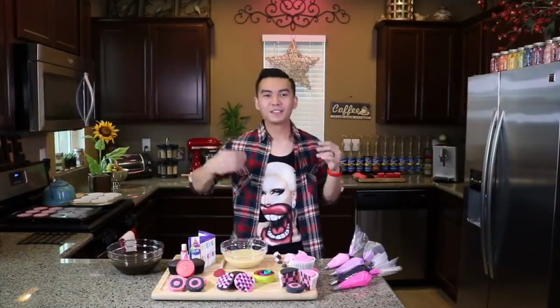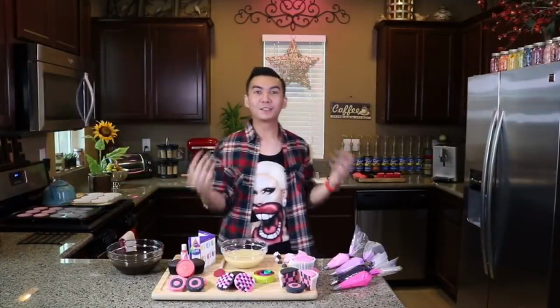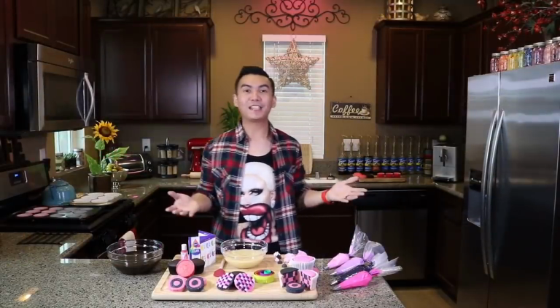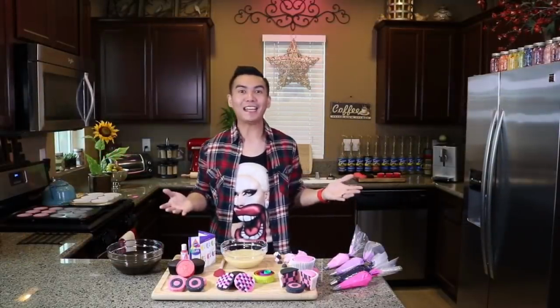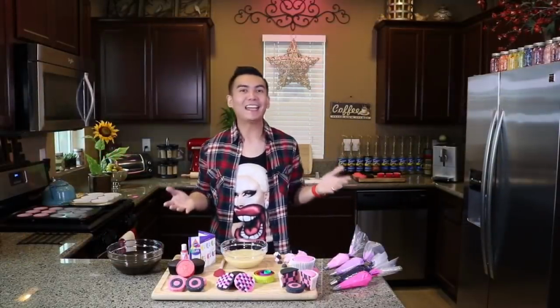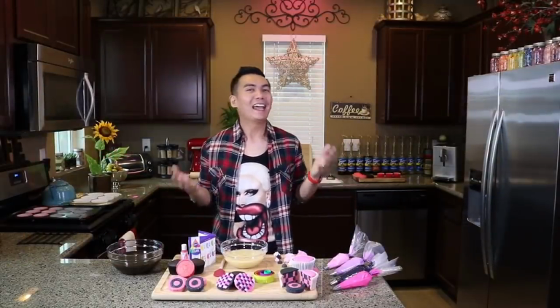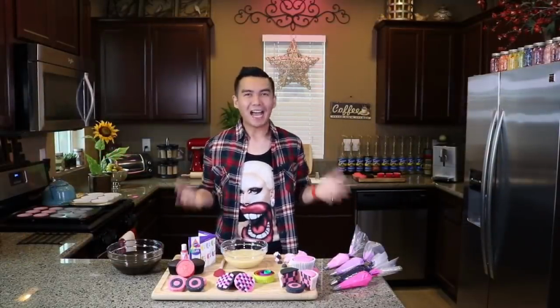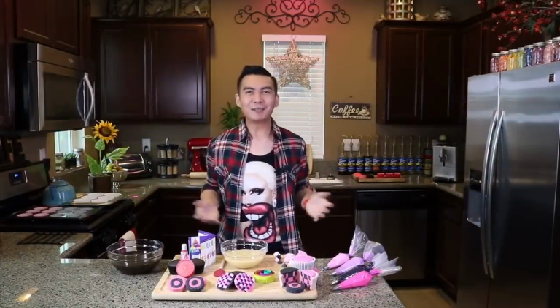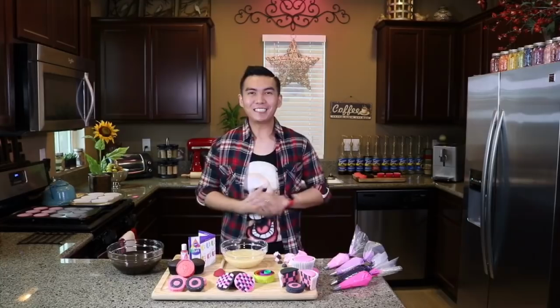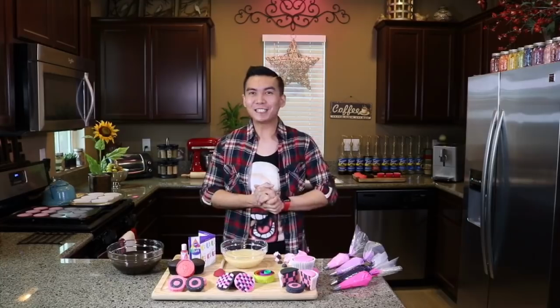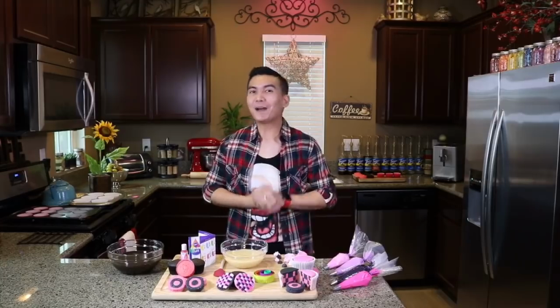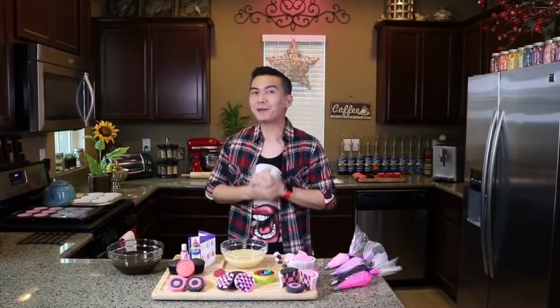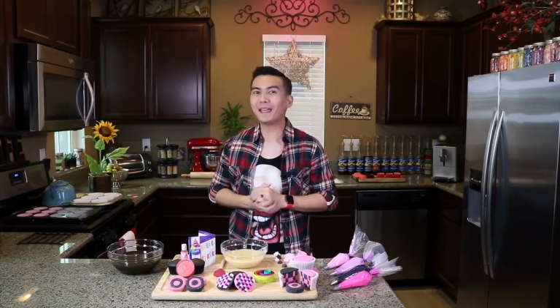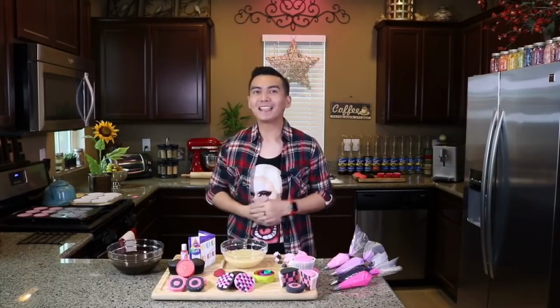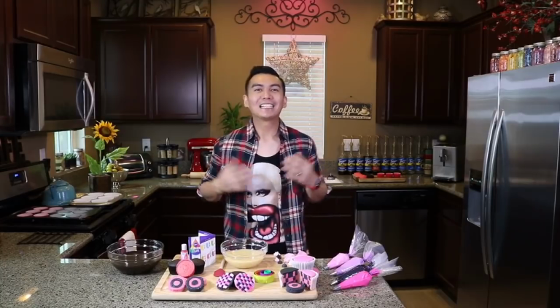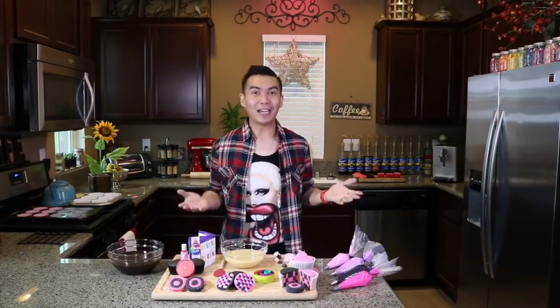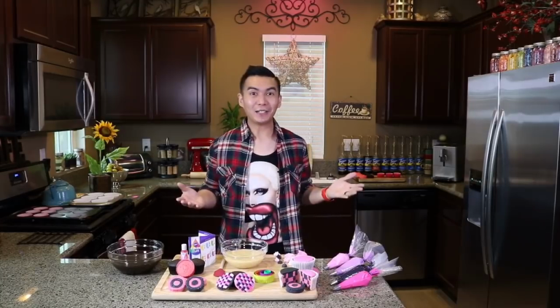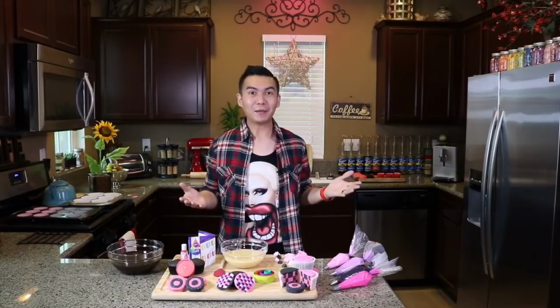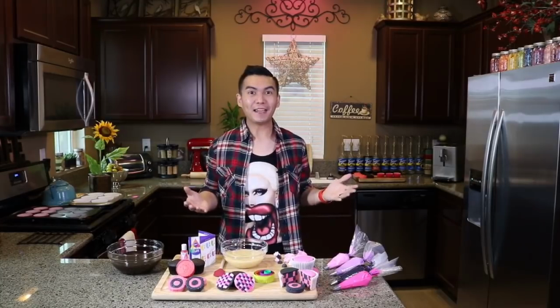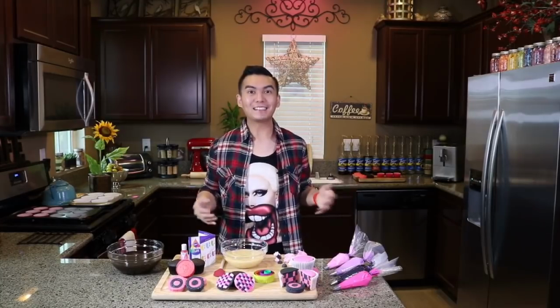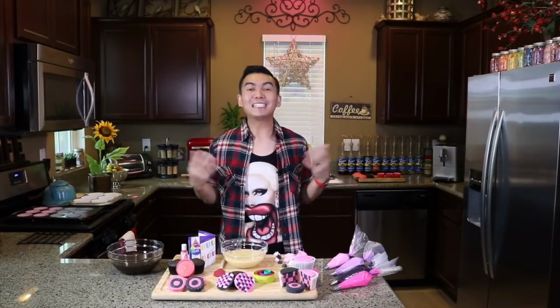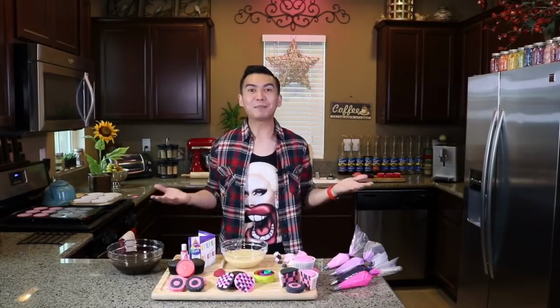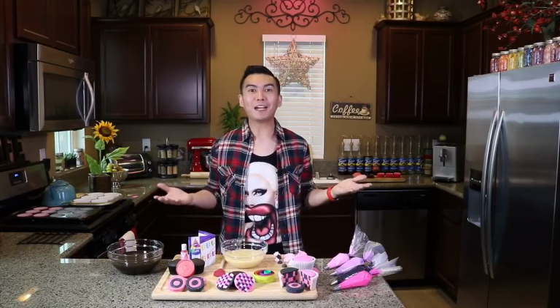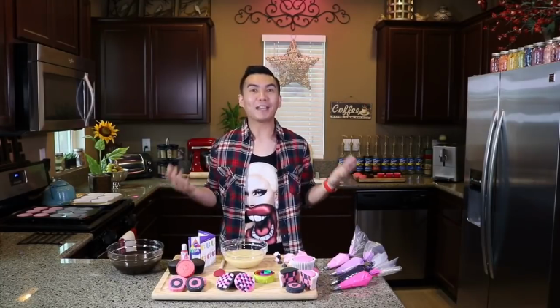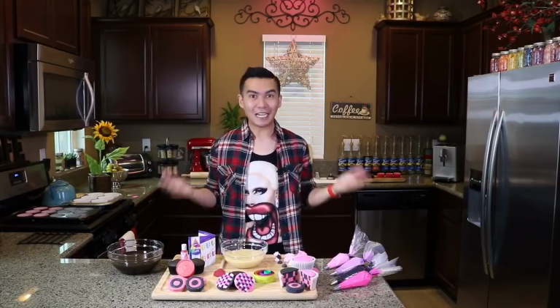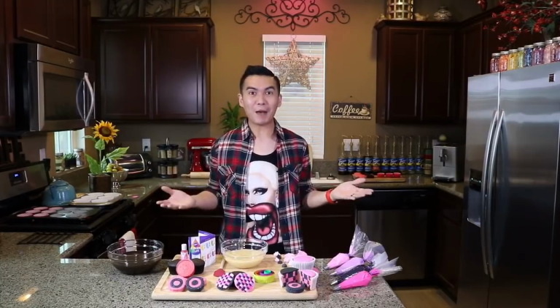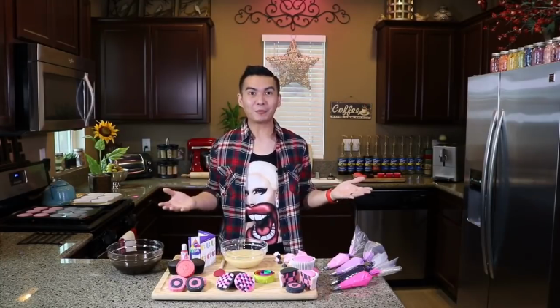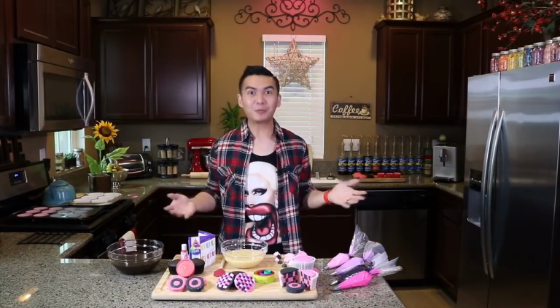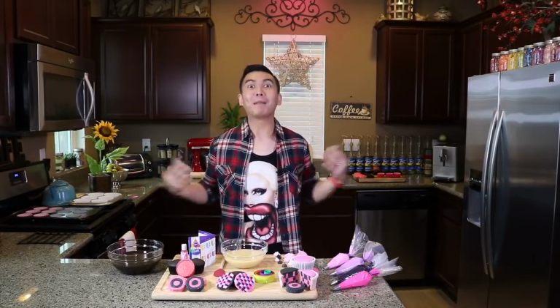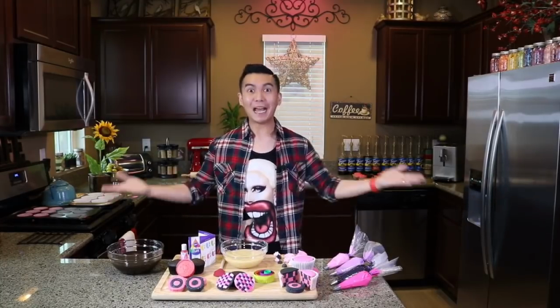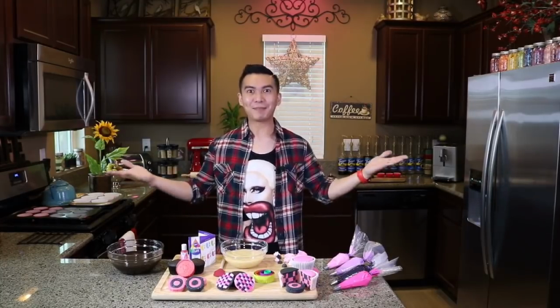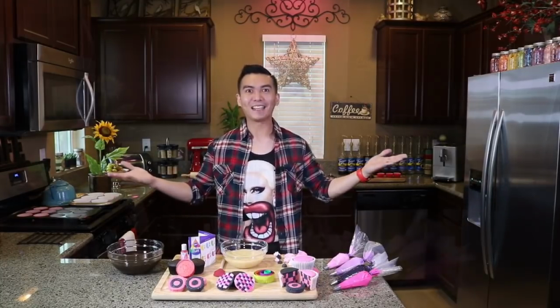So today, I'll be teaching you how to make checkered cupcakes inspired by the K-pop group Blackpink.